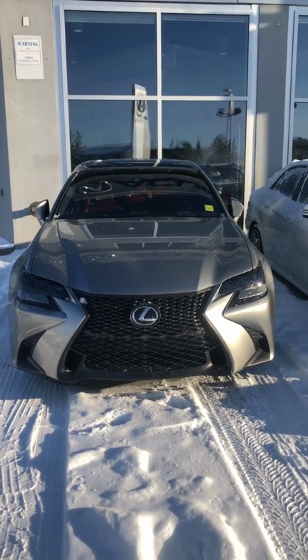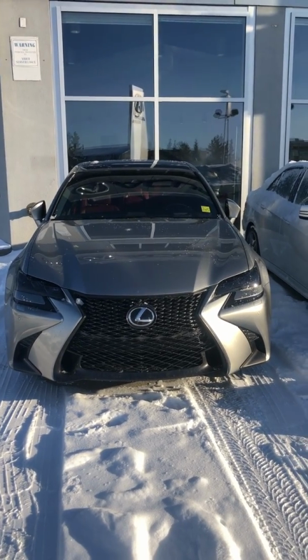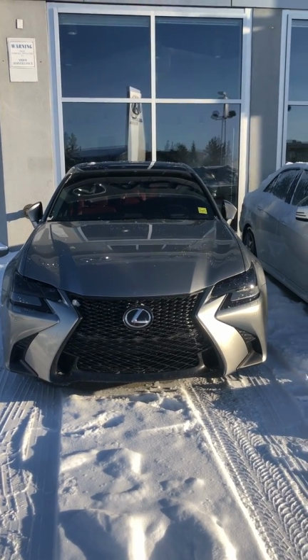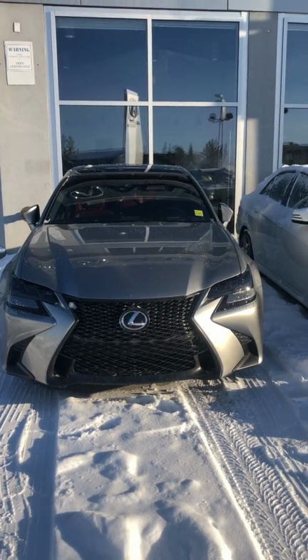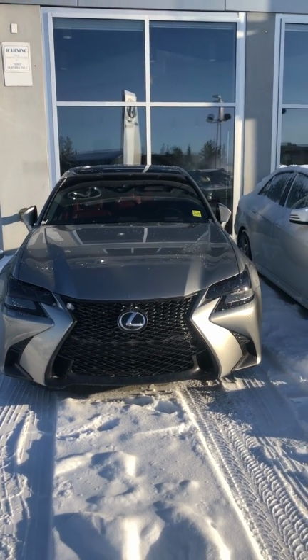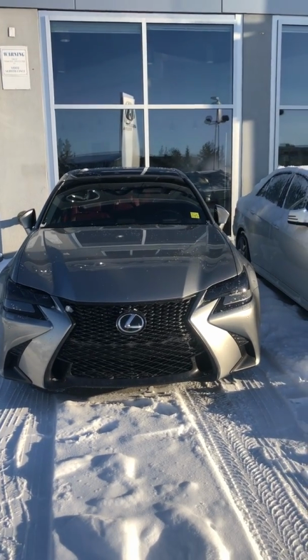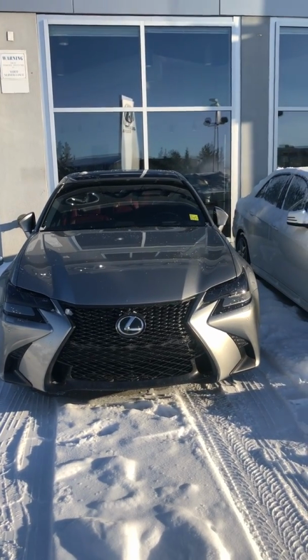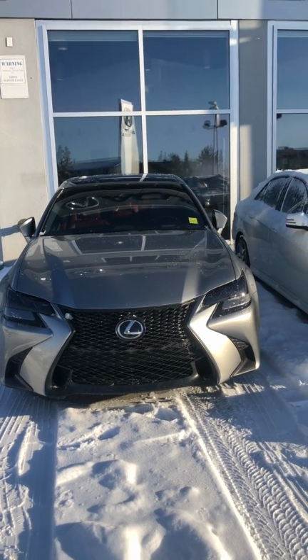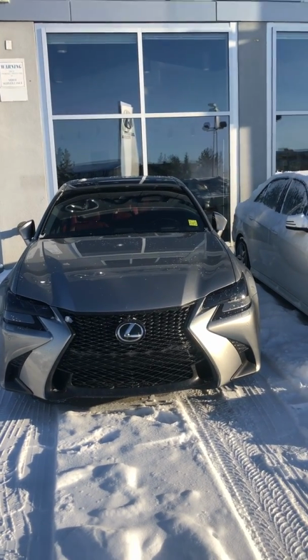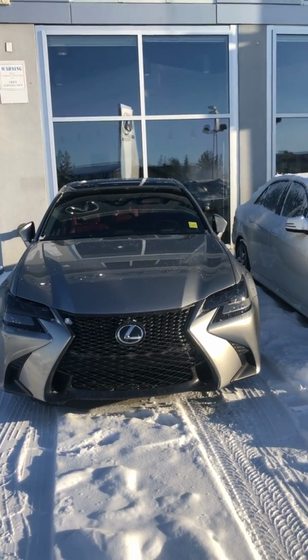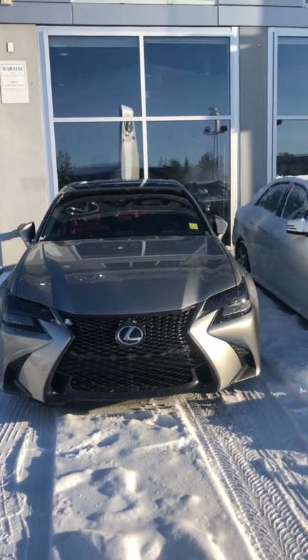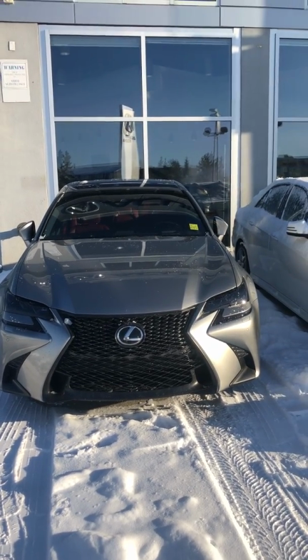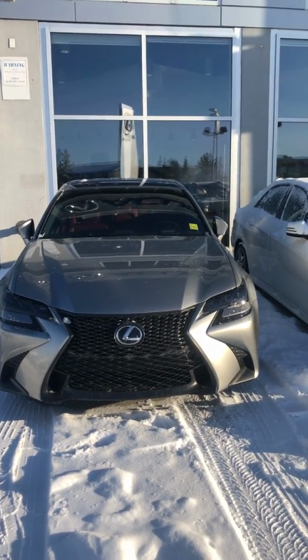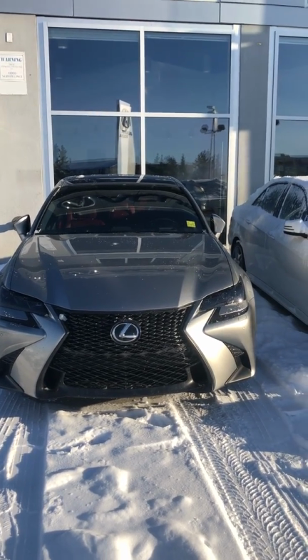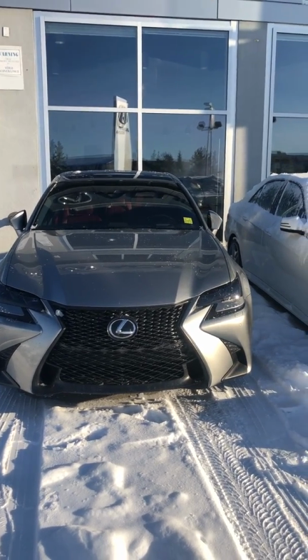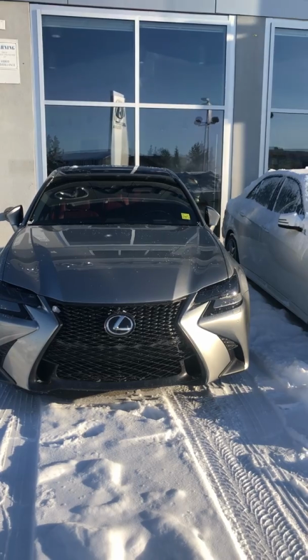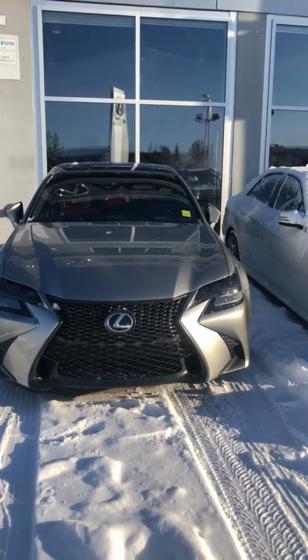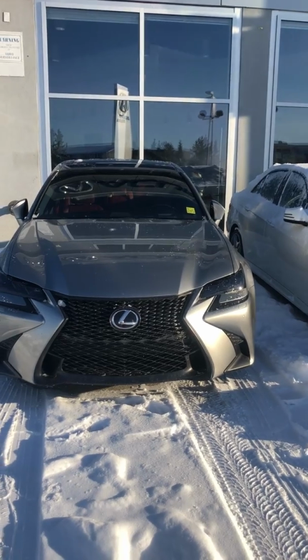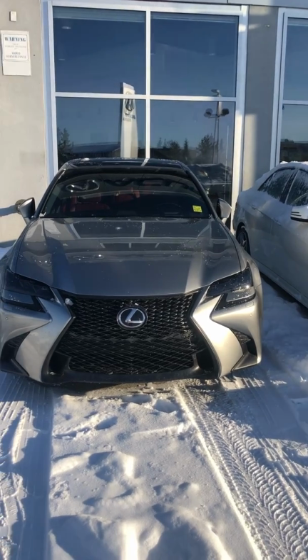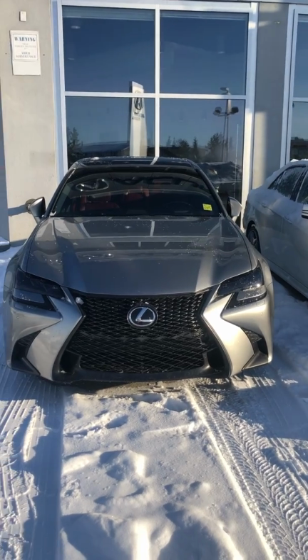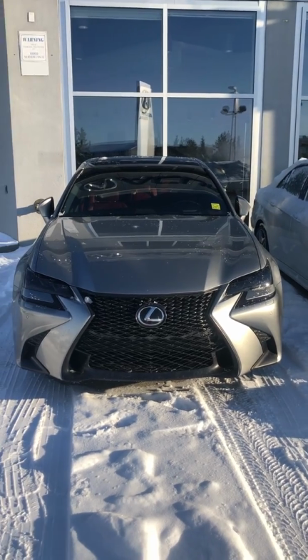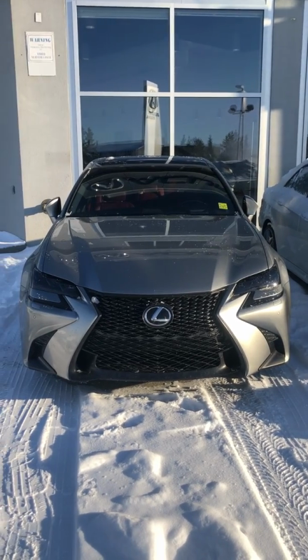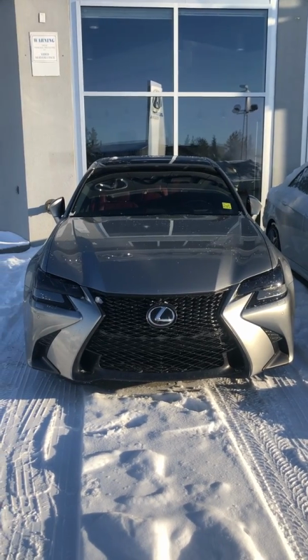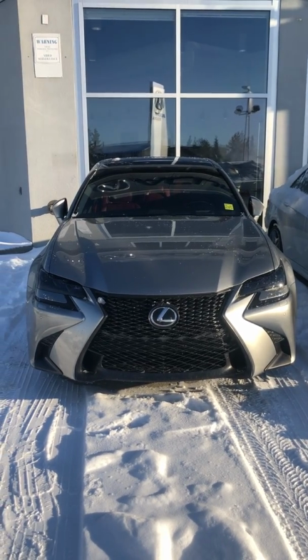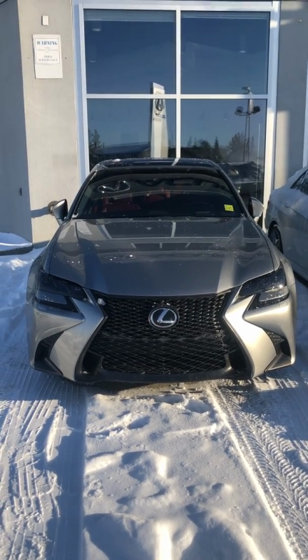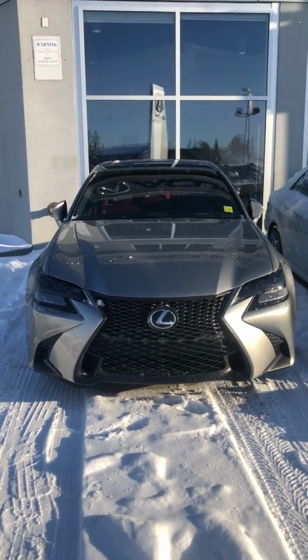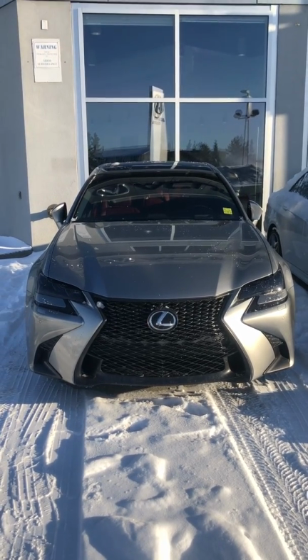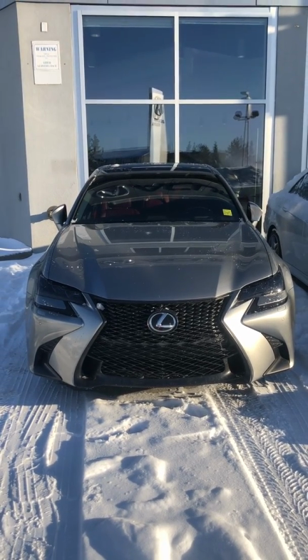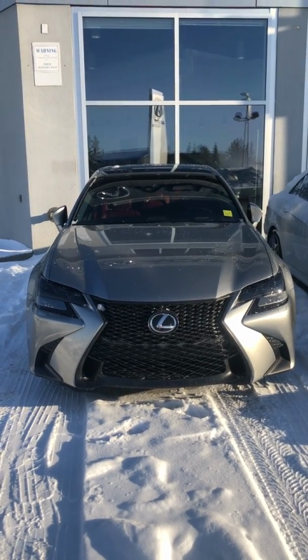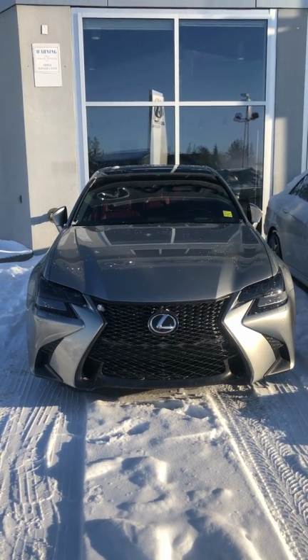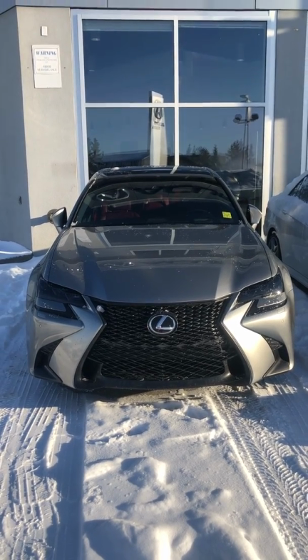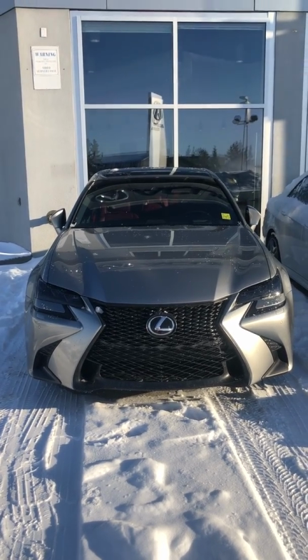Come check it out. This is Yosef once again here with Southview Acura. Looking forward to meeting you here in person. Goodbye.